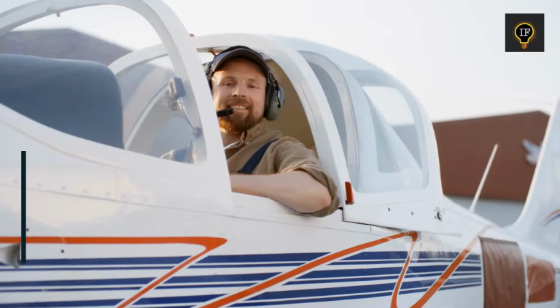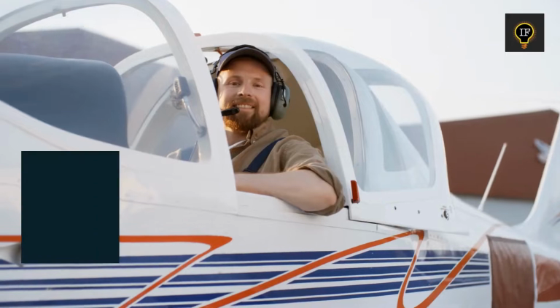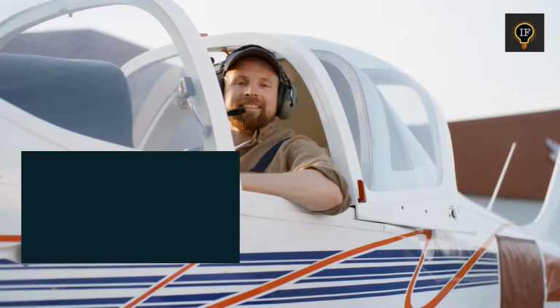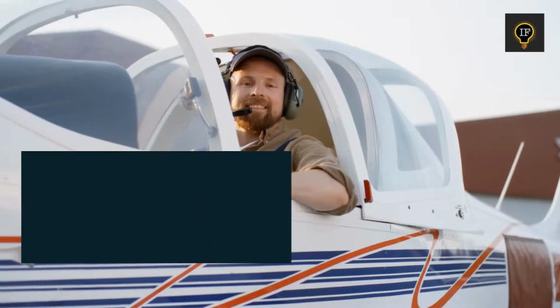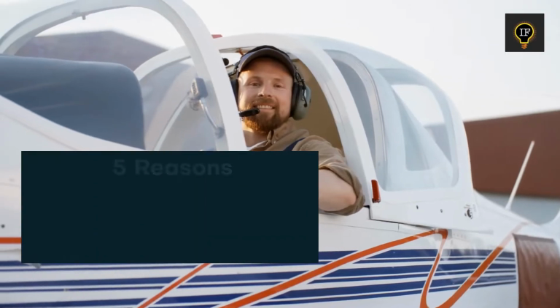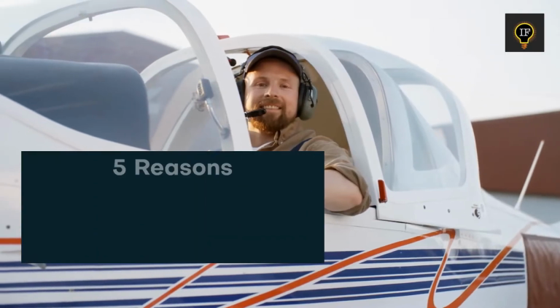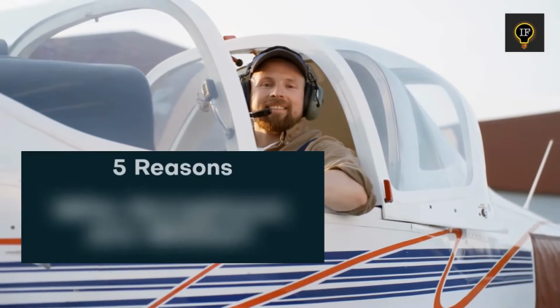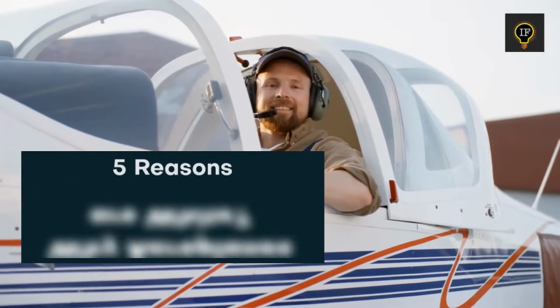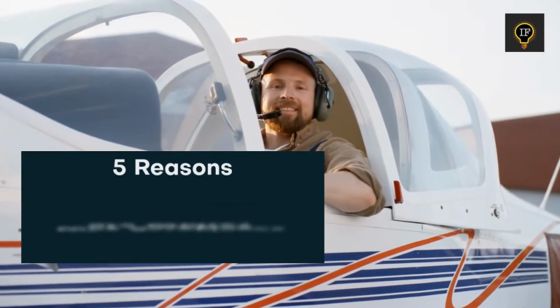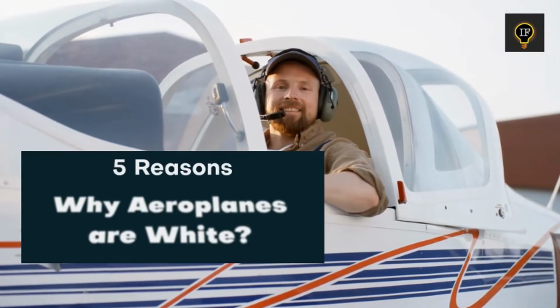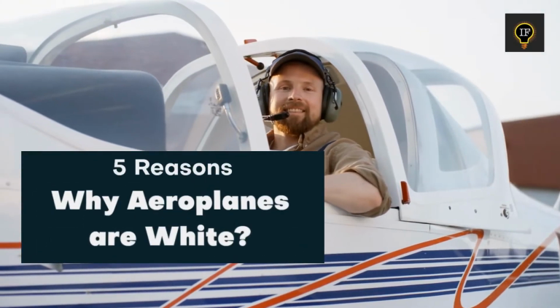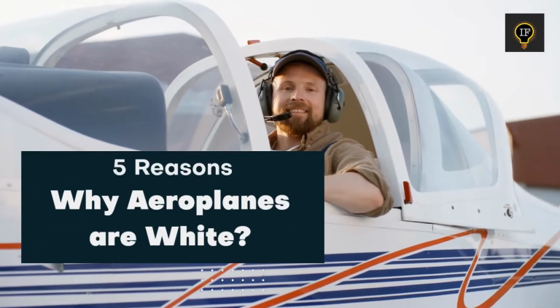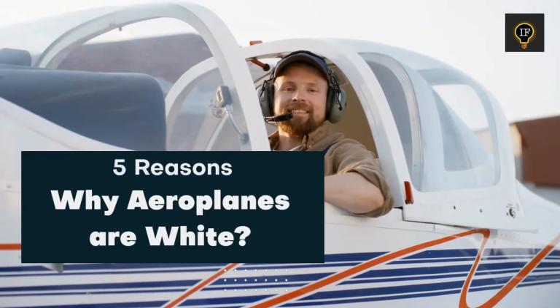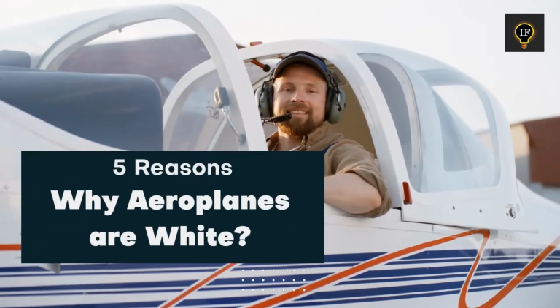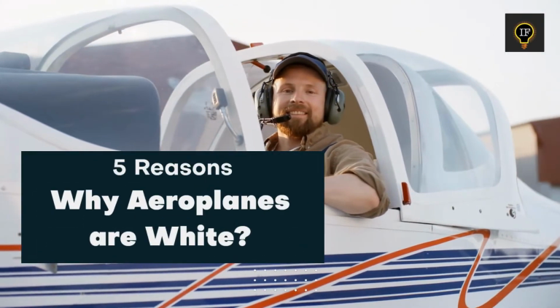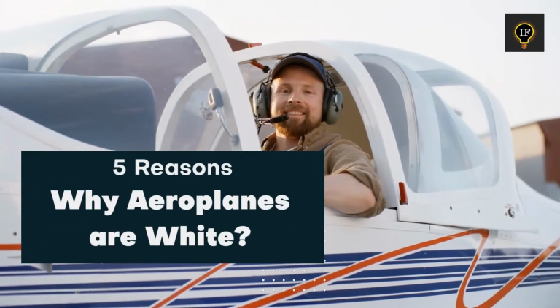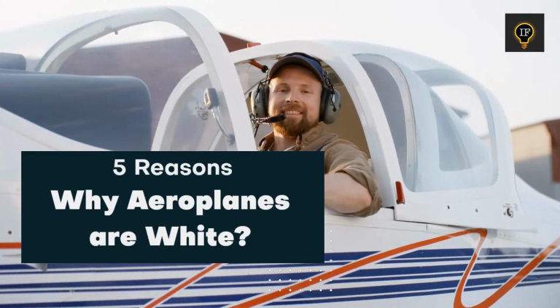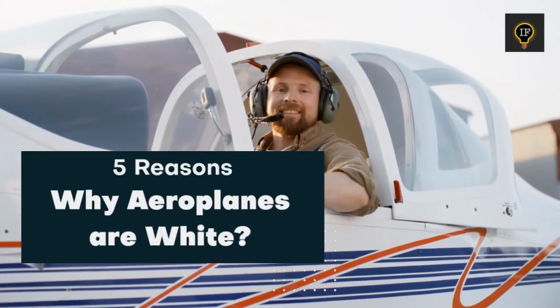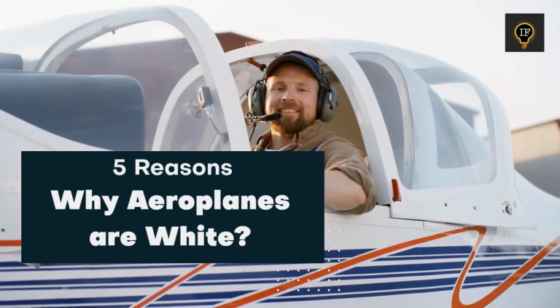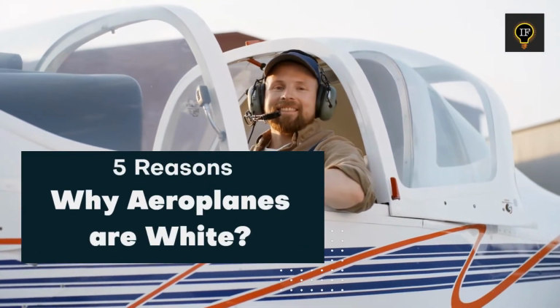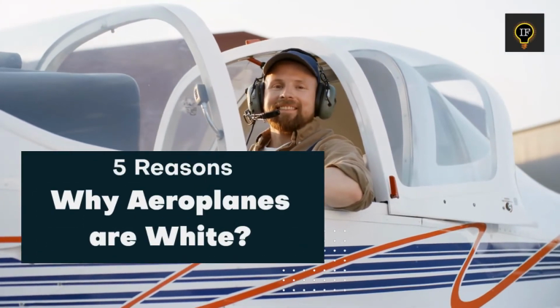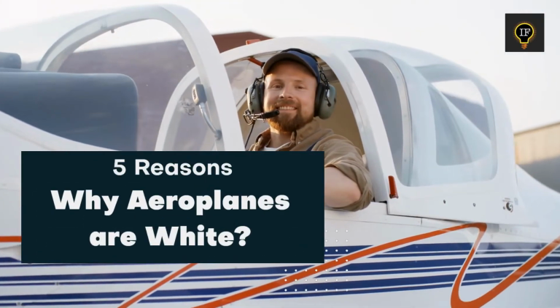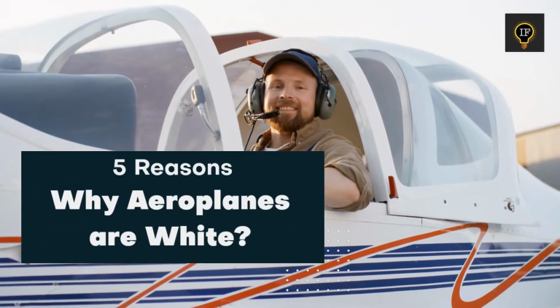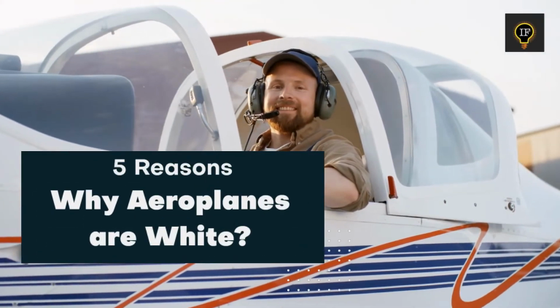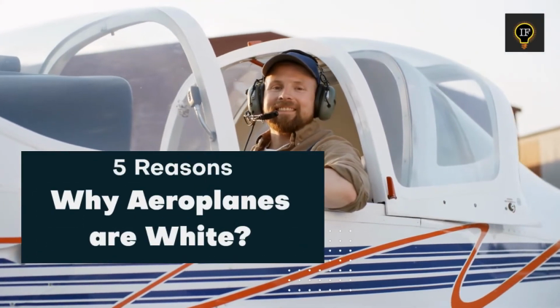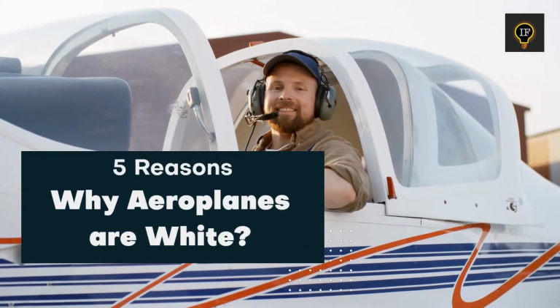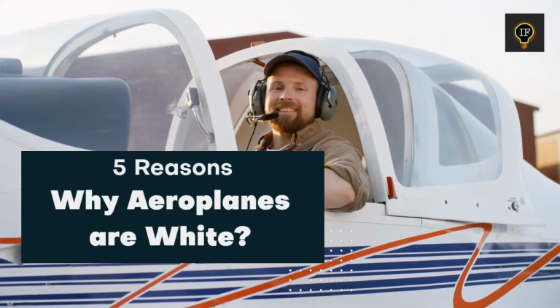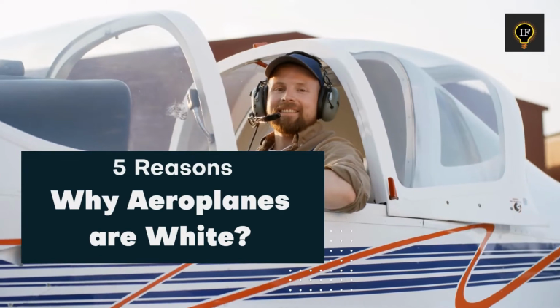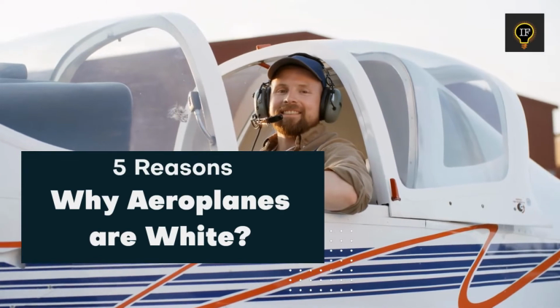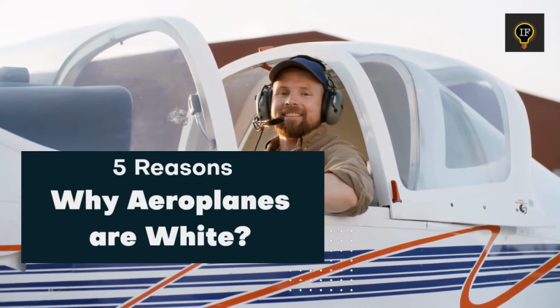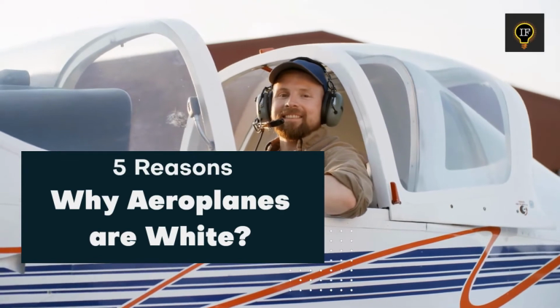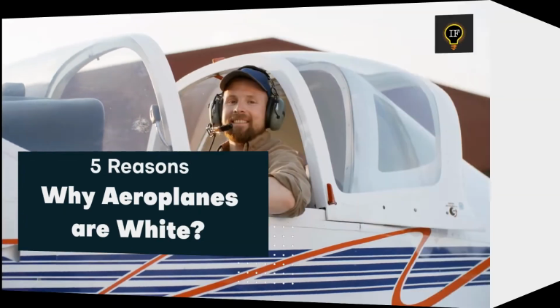Have you ever wondered why commercial planes are generally white in color? In this video, we are sharing five reasons for it.